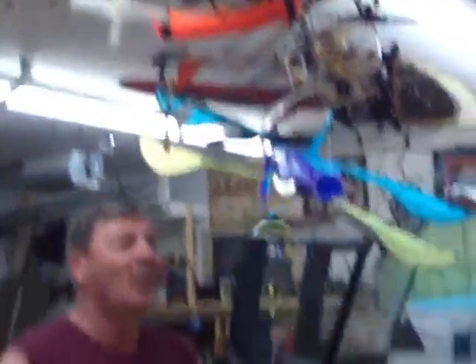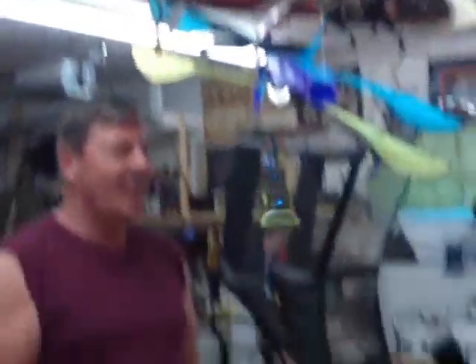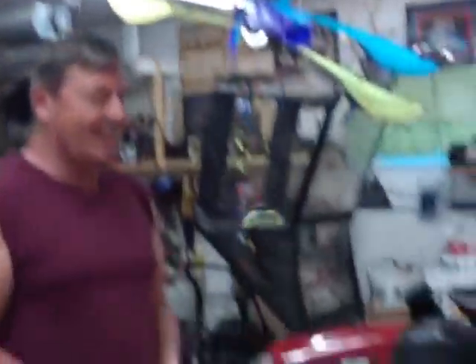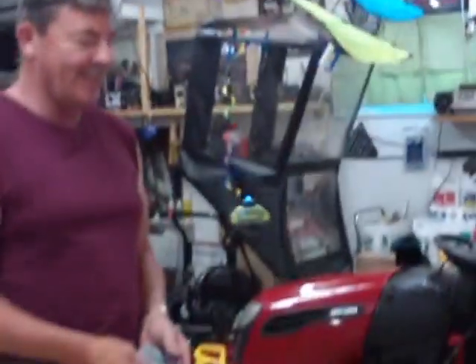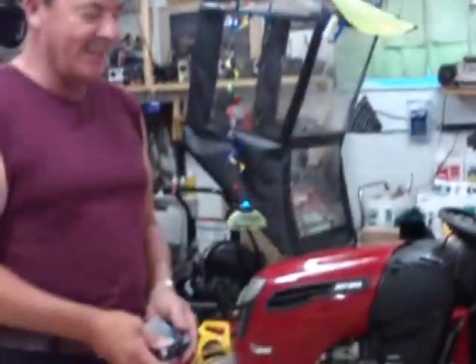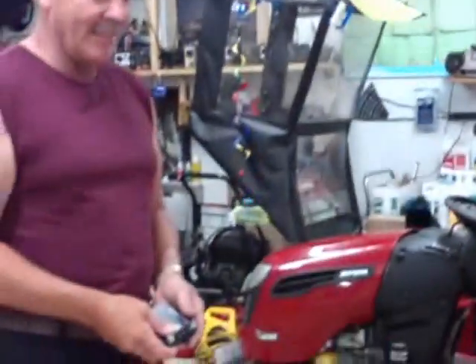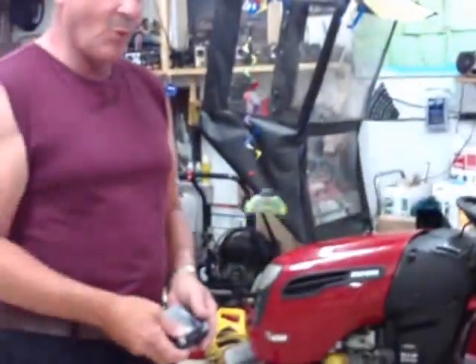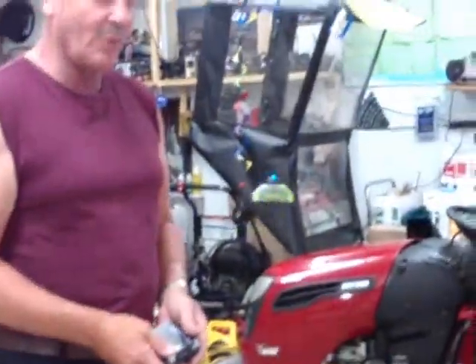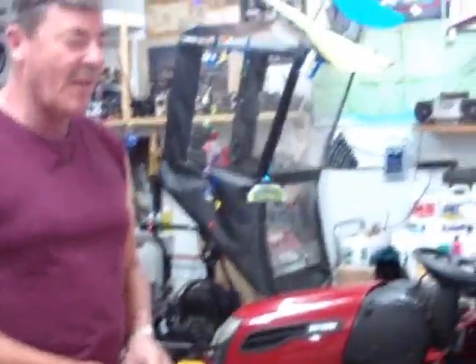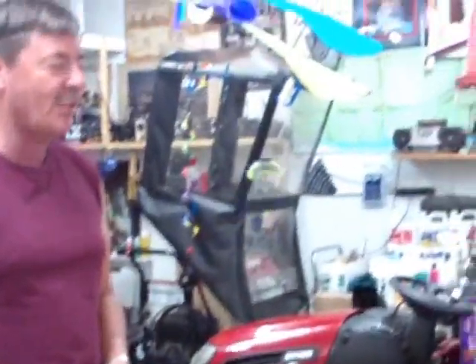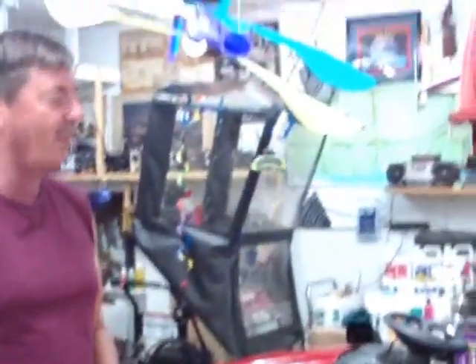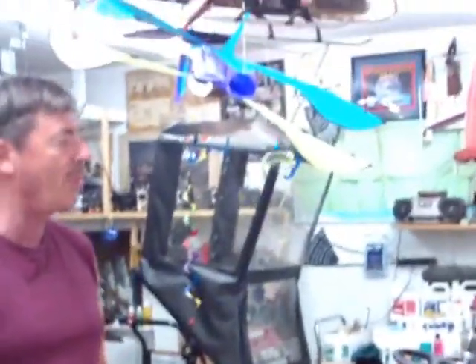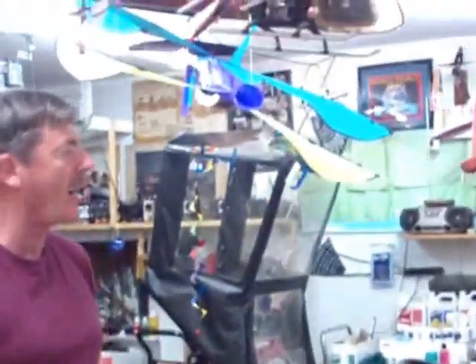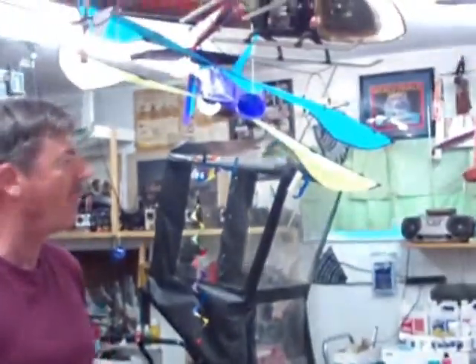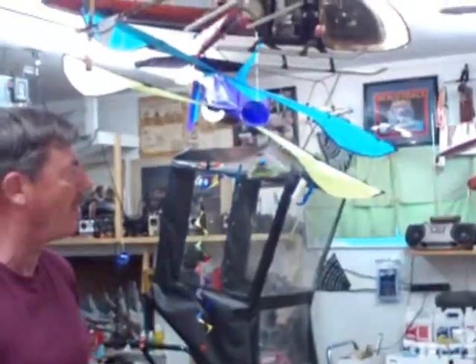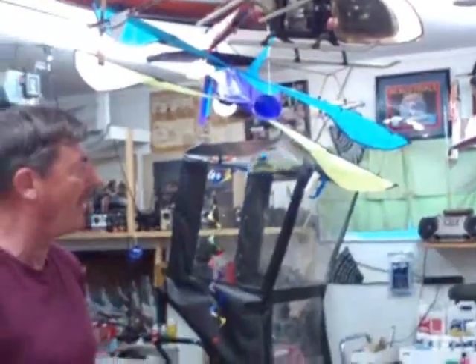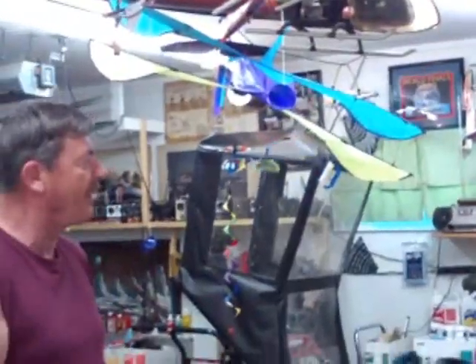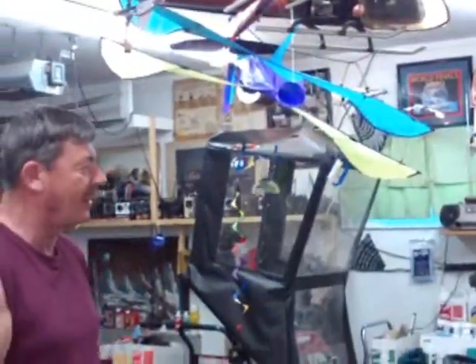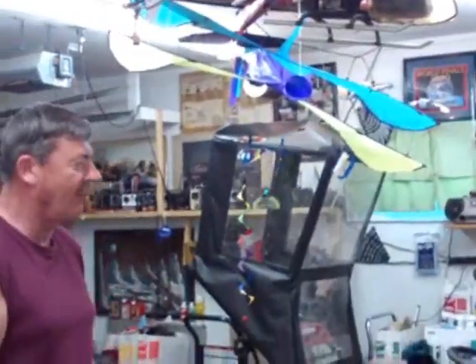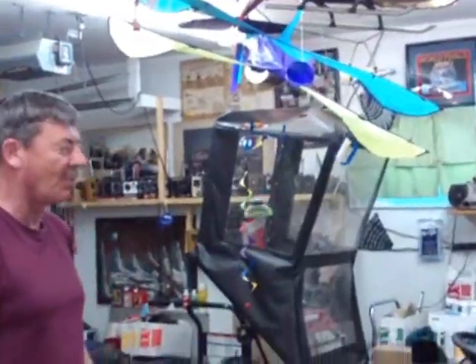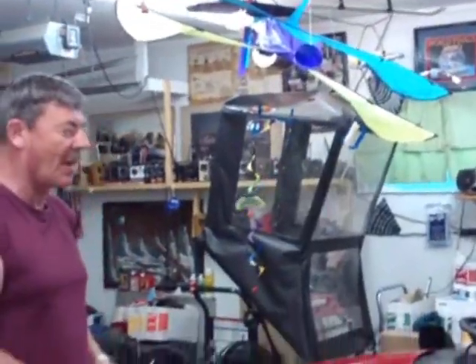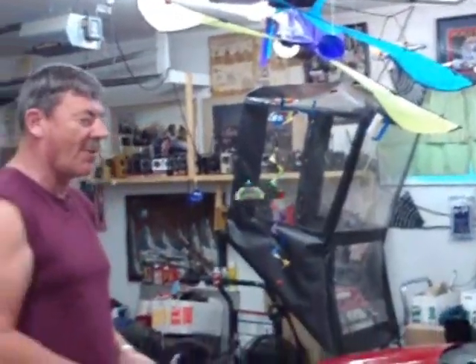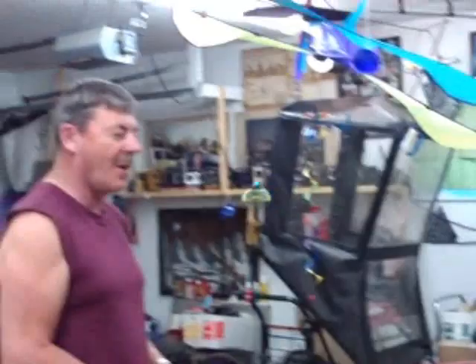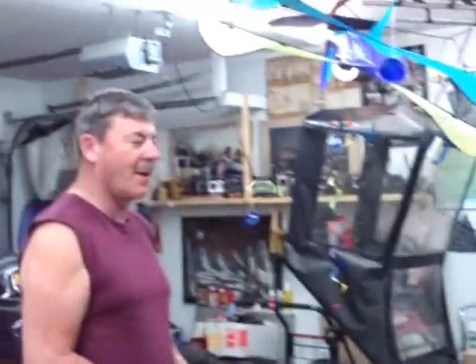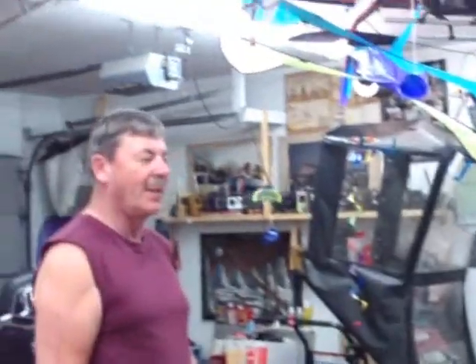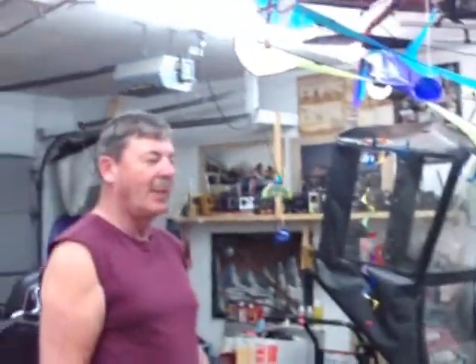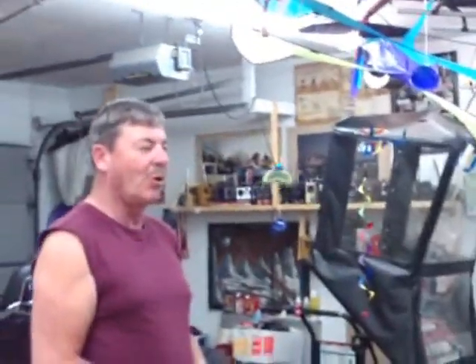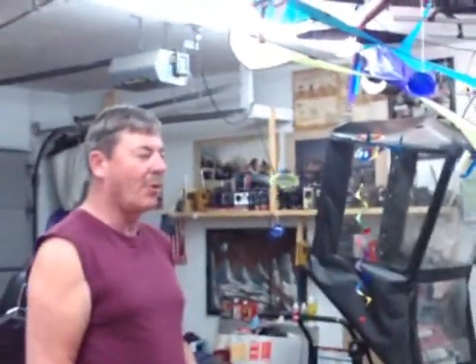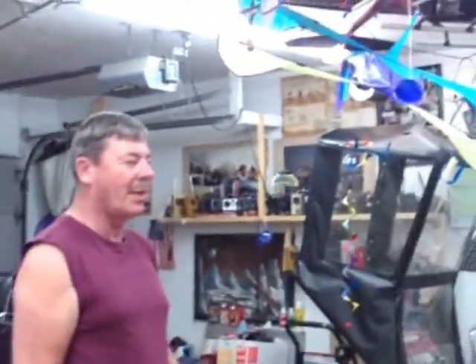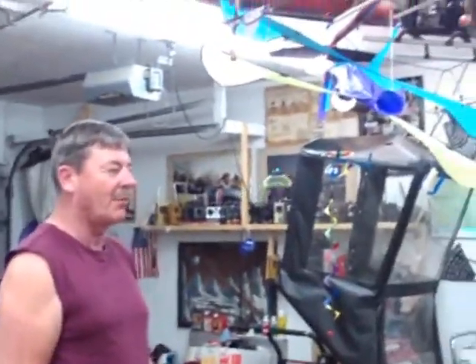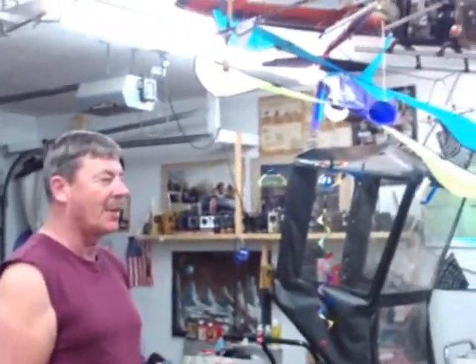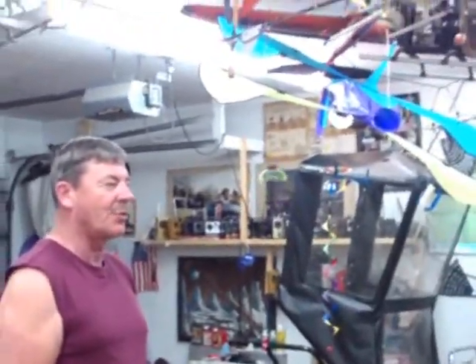When it's tilted in one direction, if you power it on and get some power there, it will go in that direction.